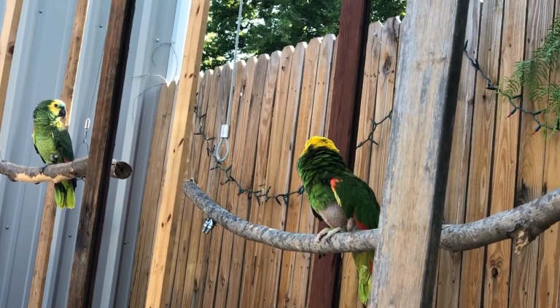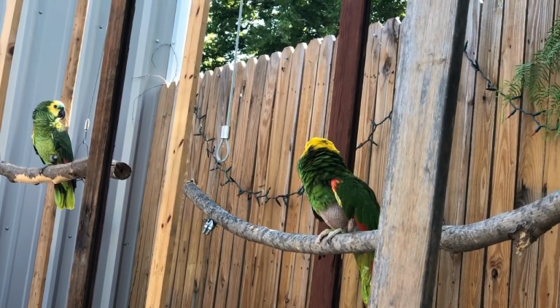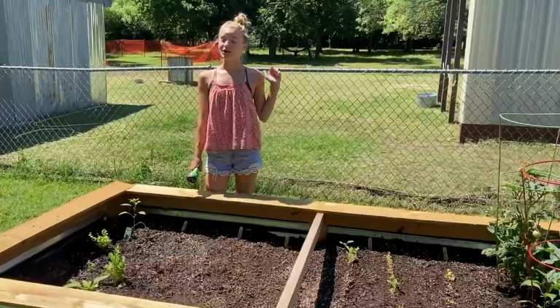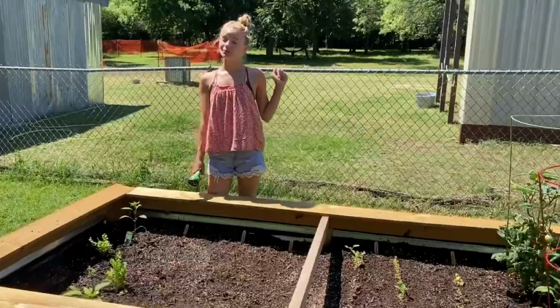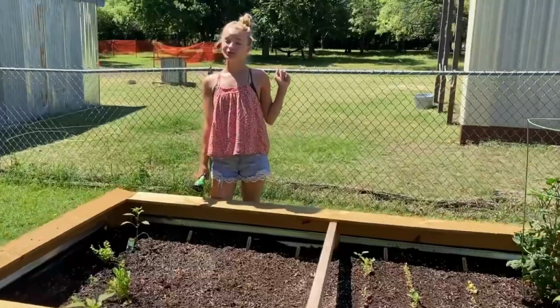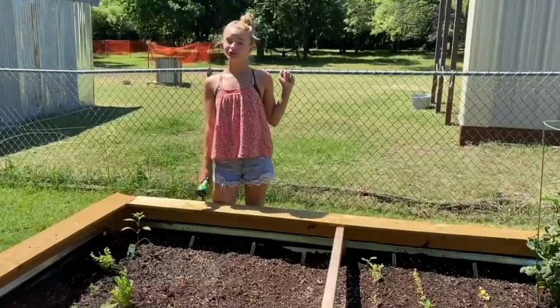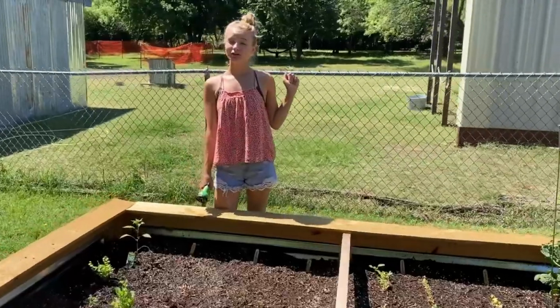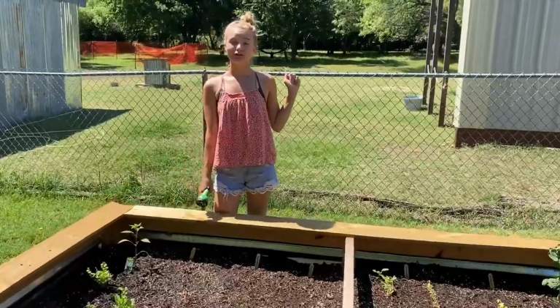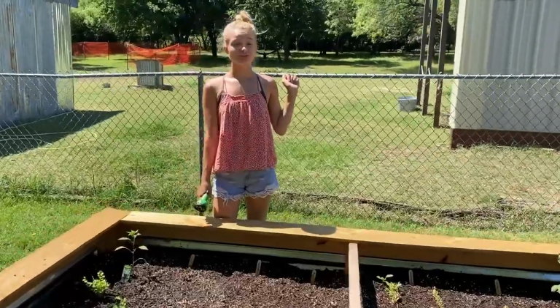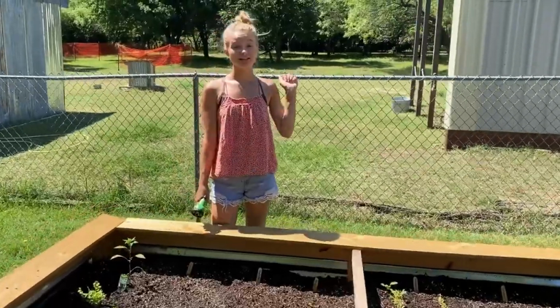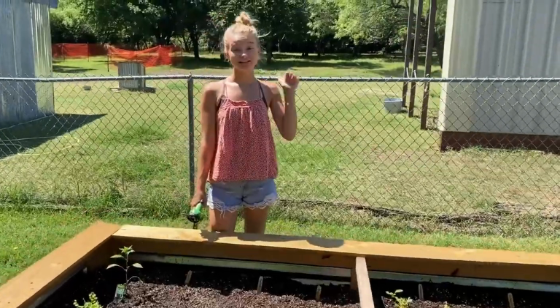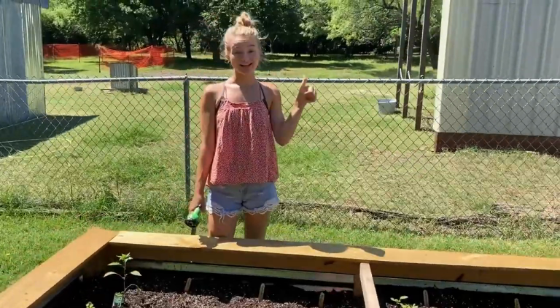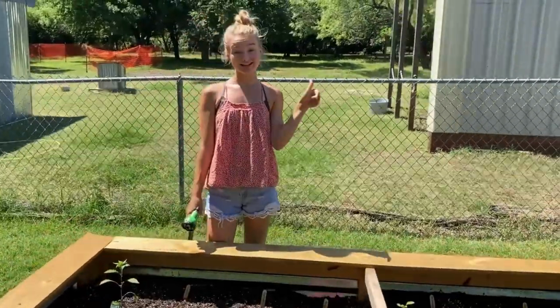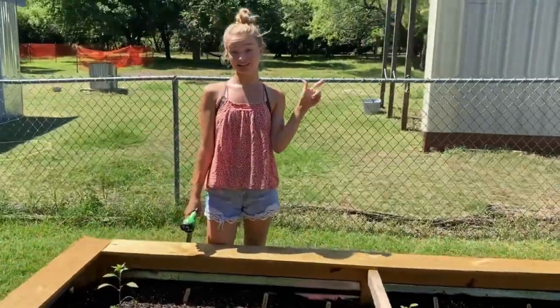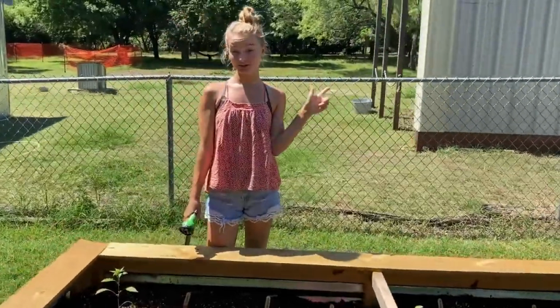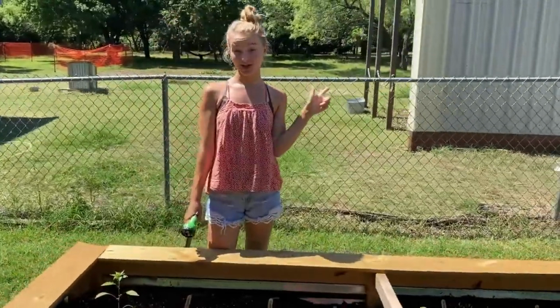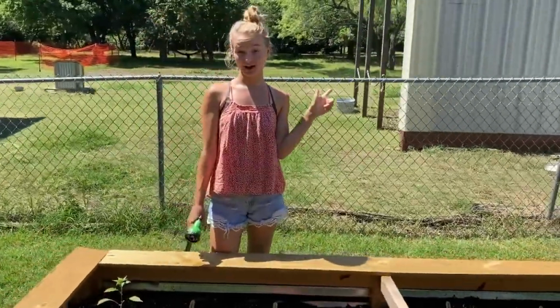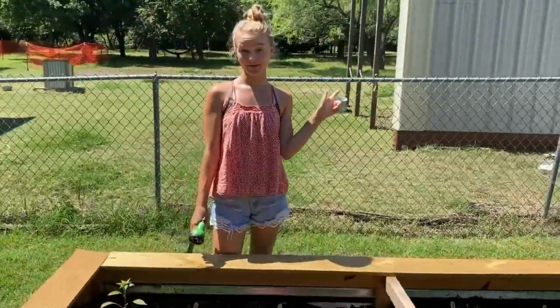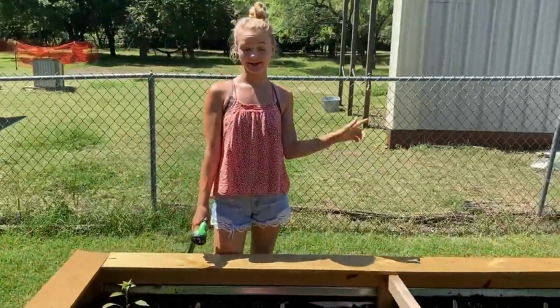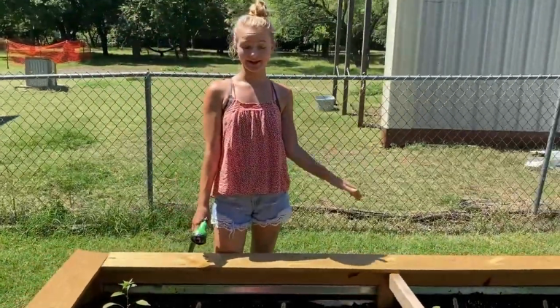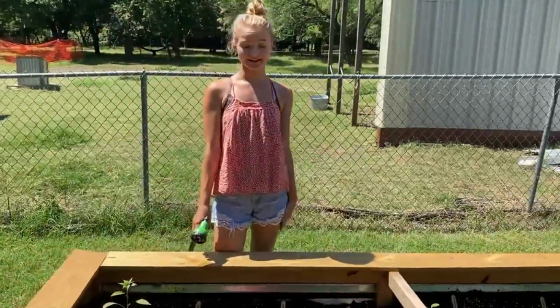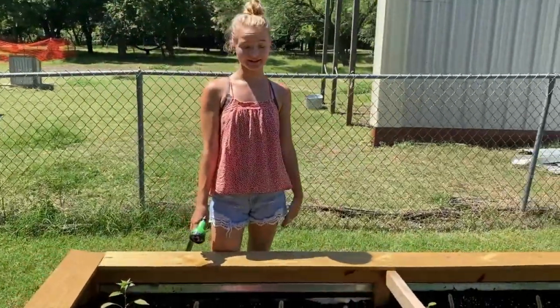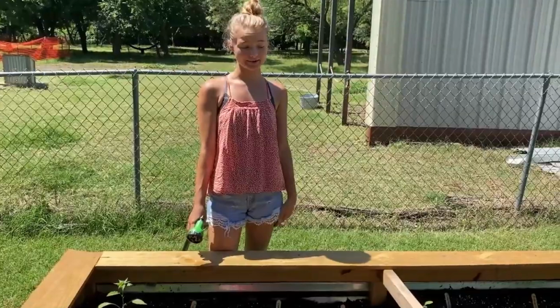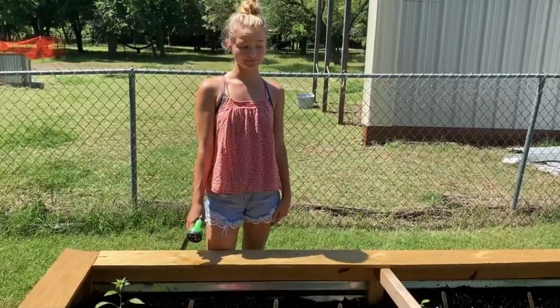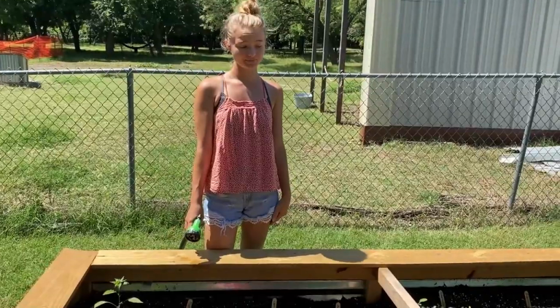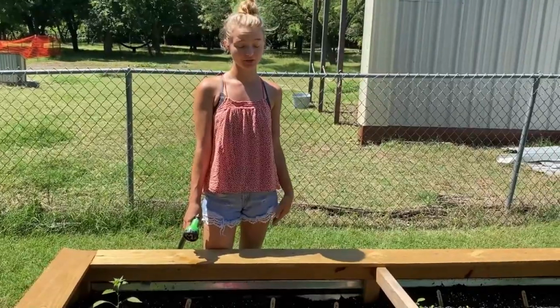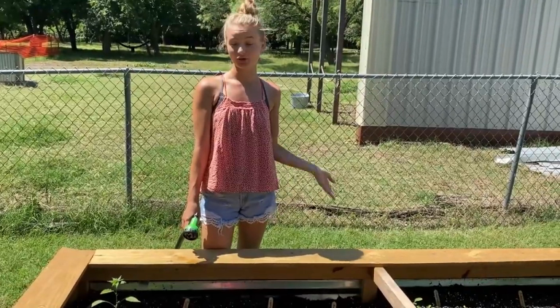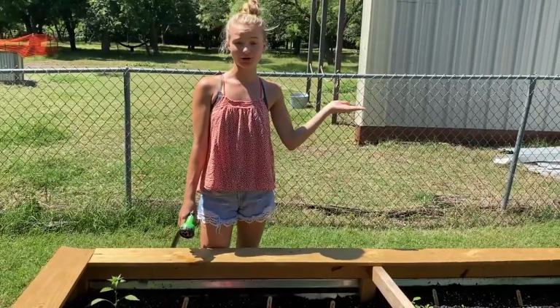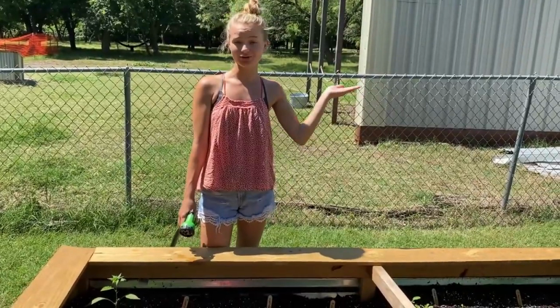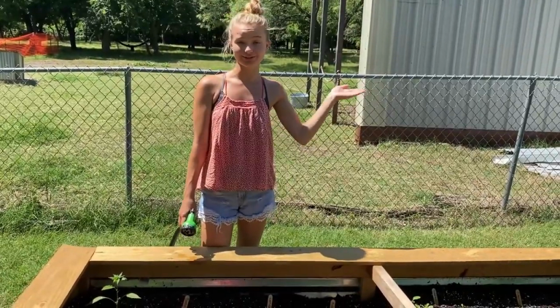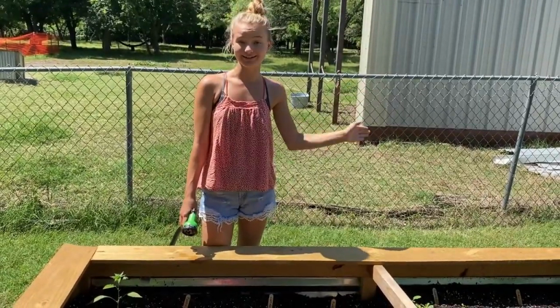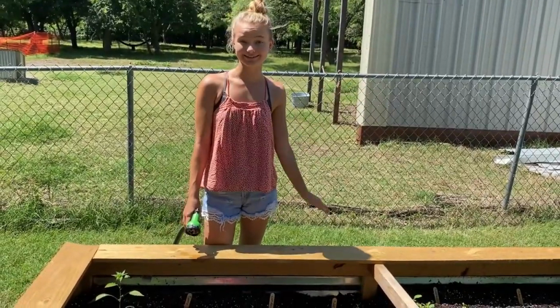I hope you enjoyed! Don't forget to like and subscribe, and go grow your own garden.